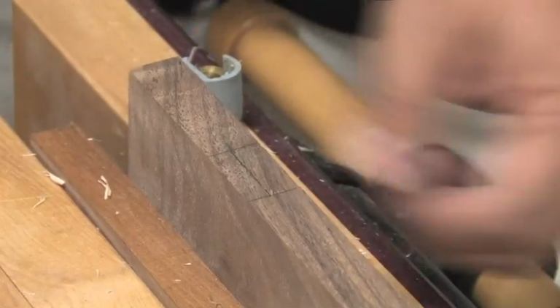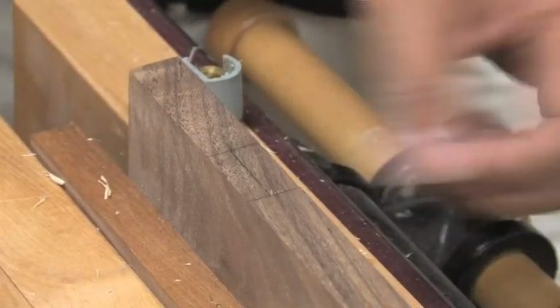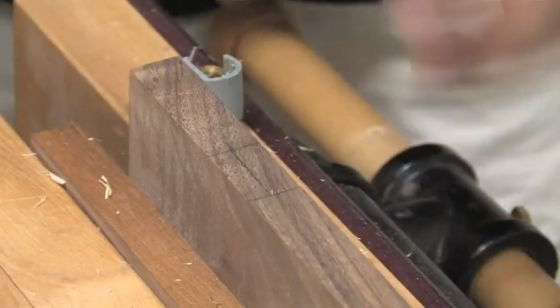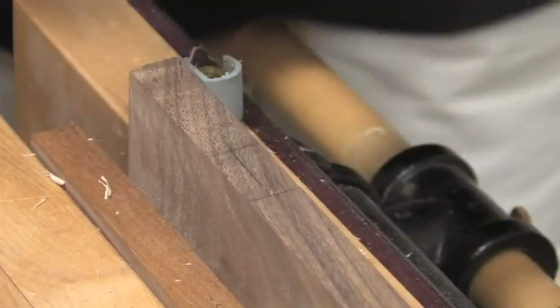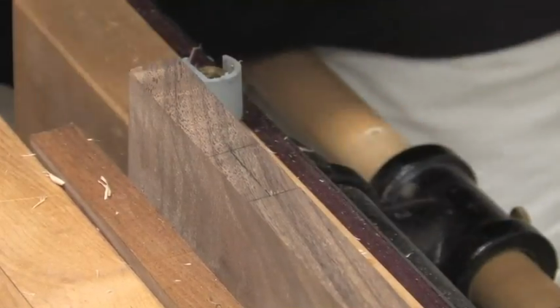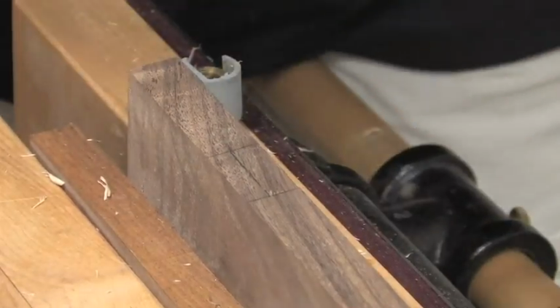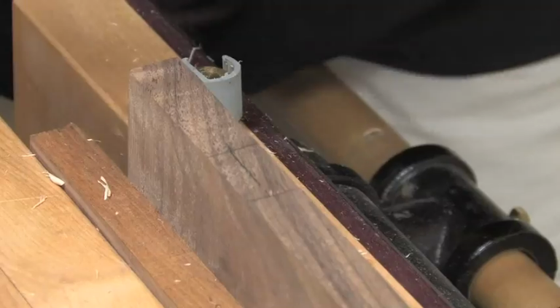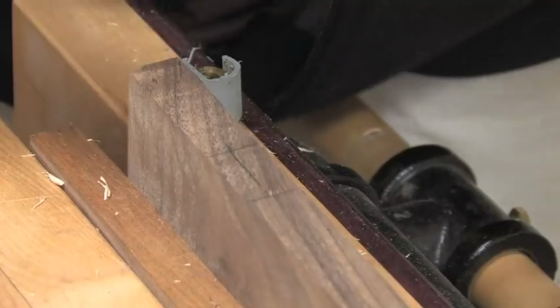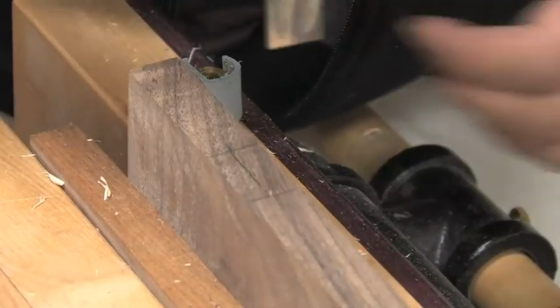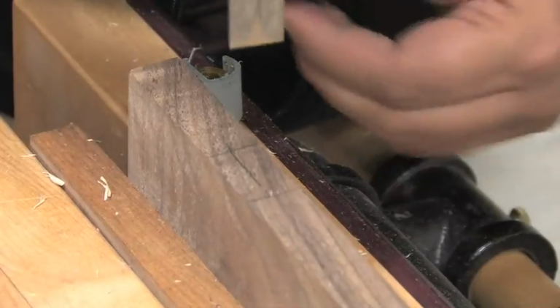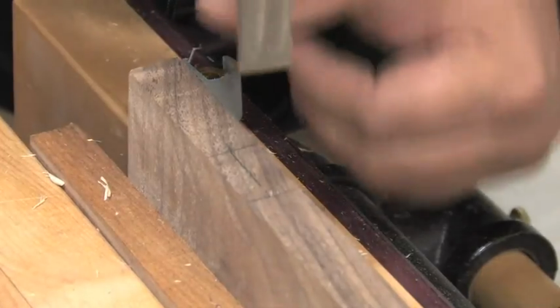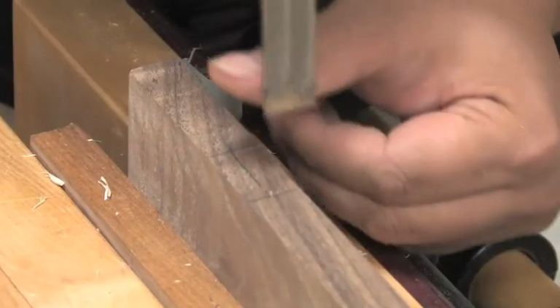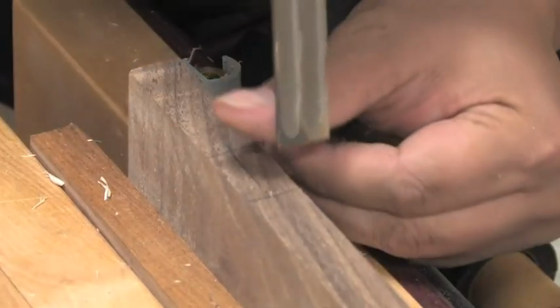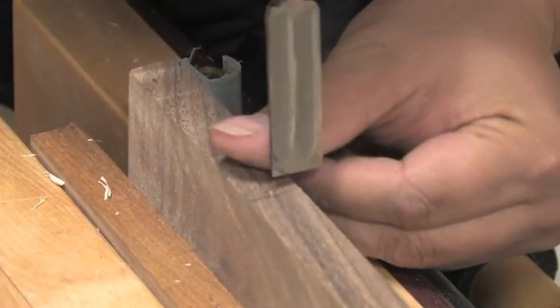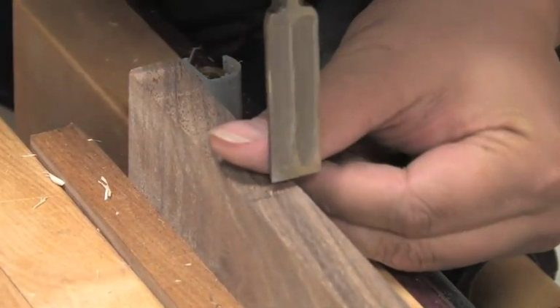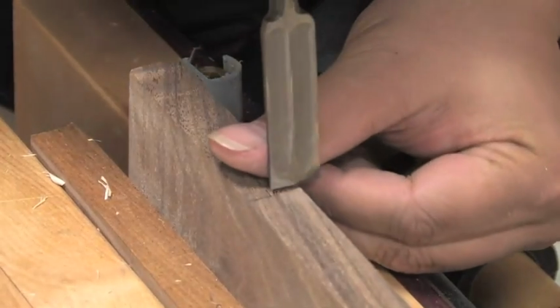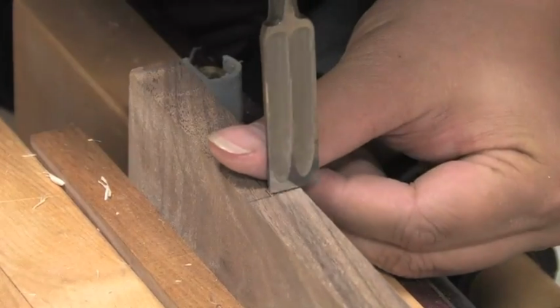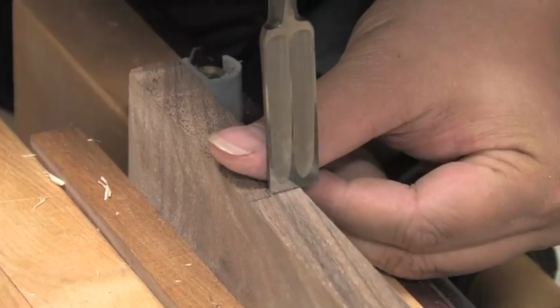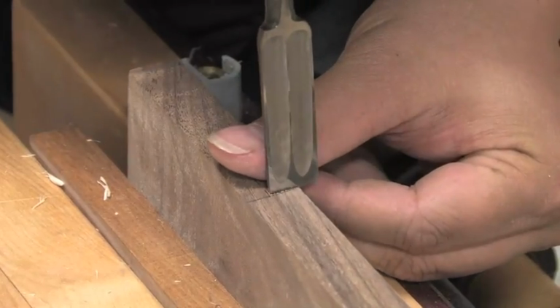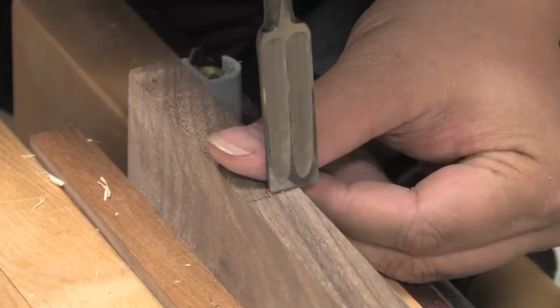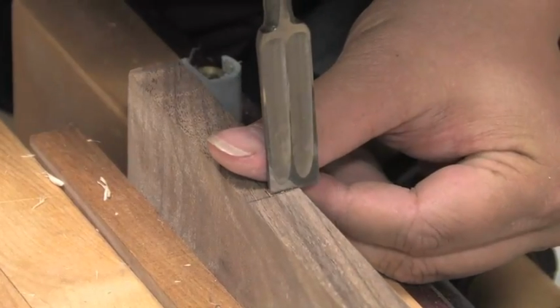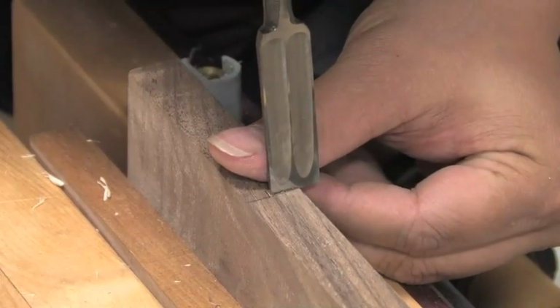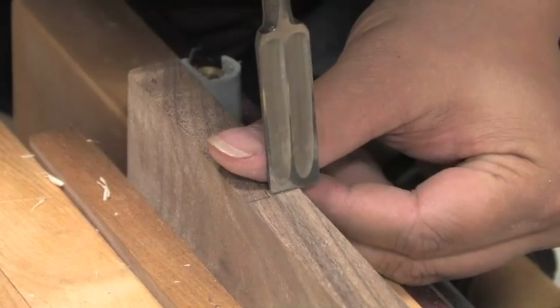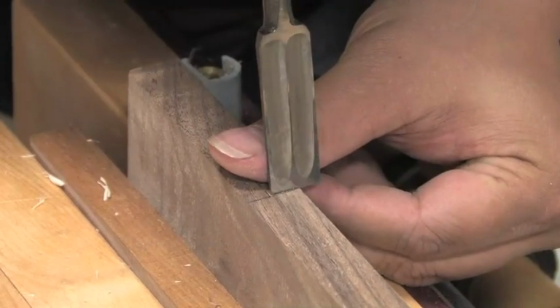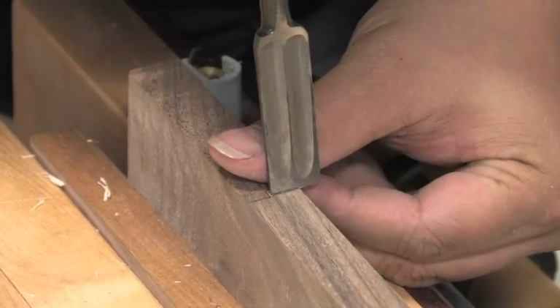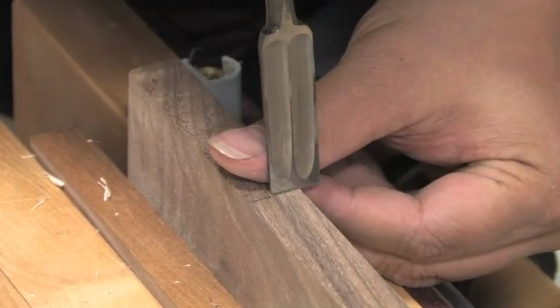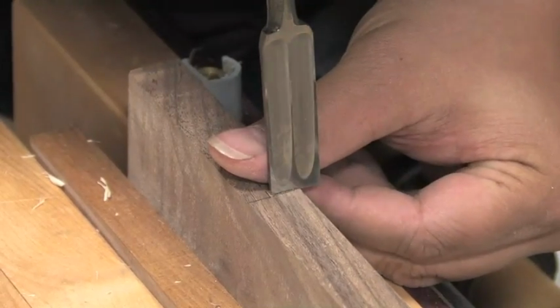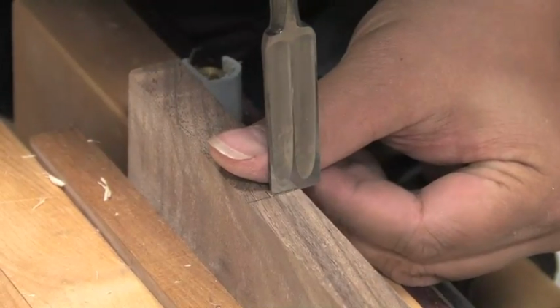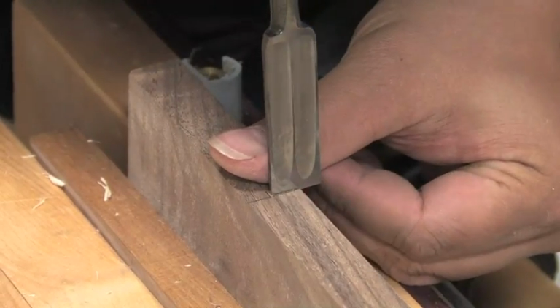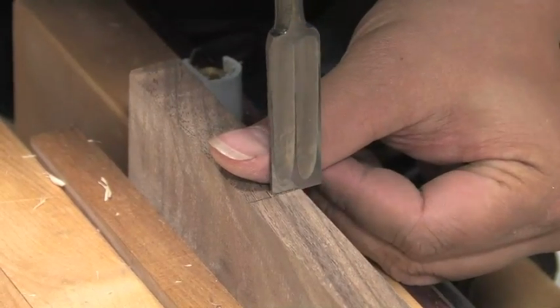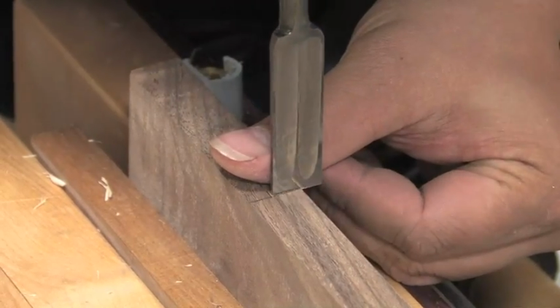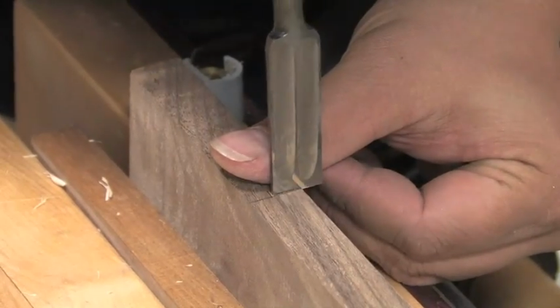You'll know when you need to chop back down some more because the chips won't come off as nice.